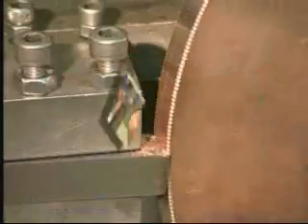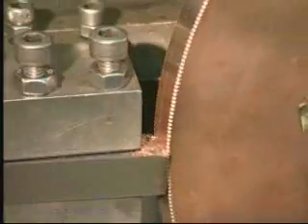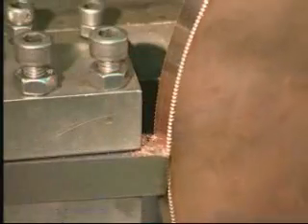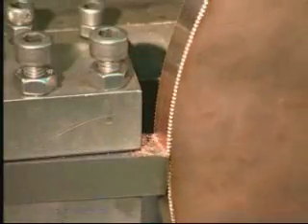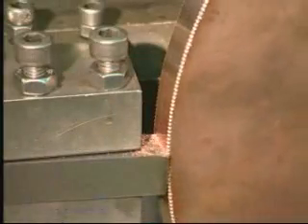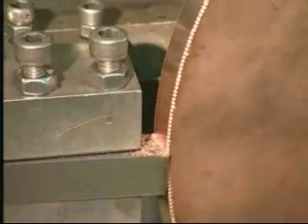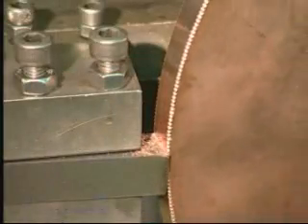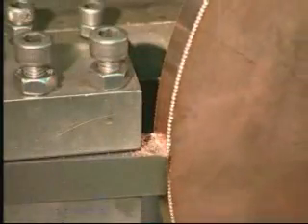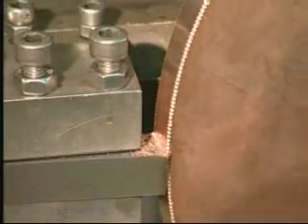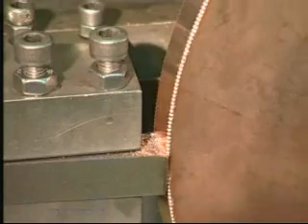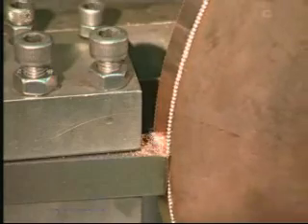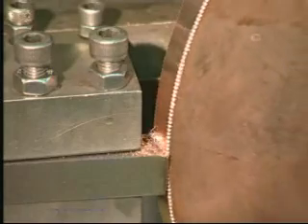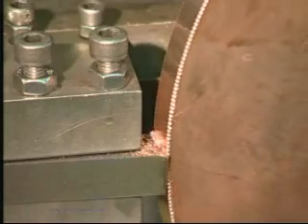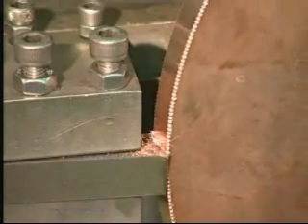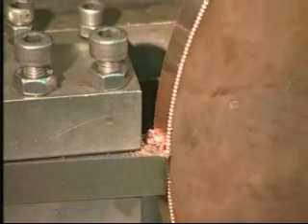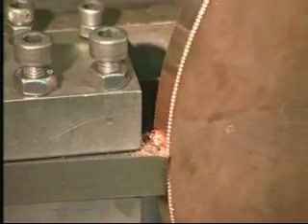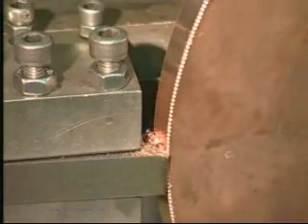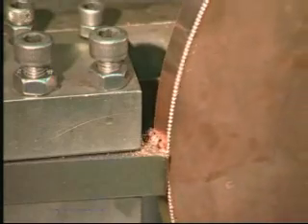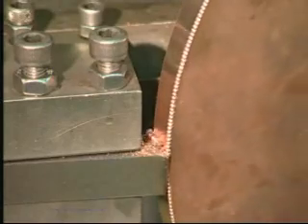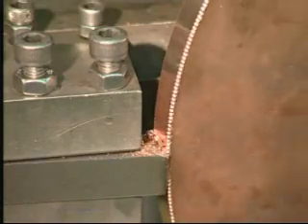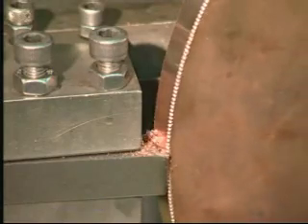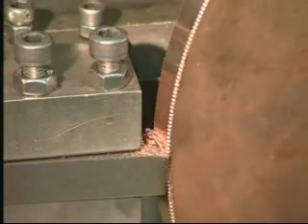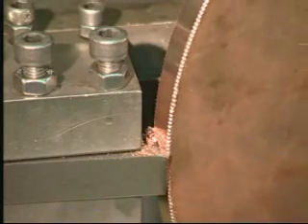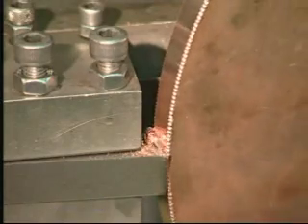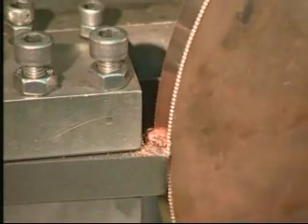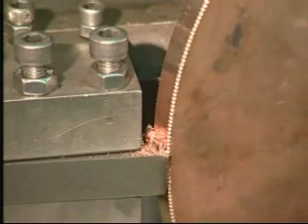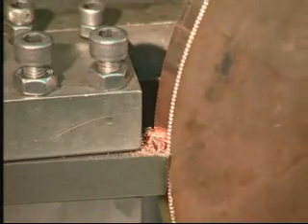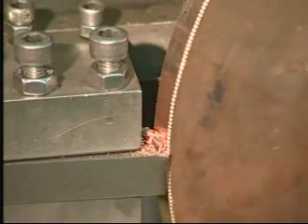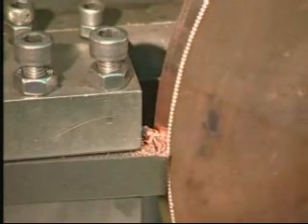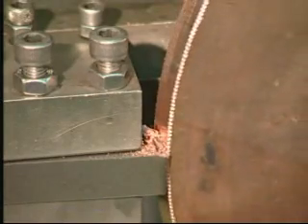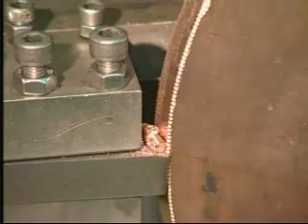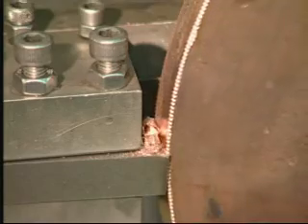With the auxiliary lathe tools, wheel discs can be processed to maximize operation efficiency and save time.